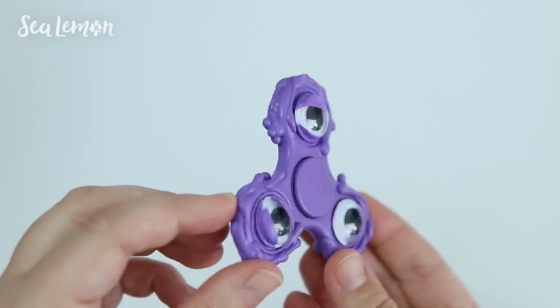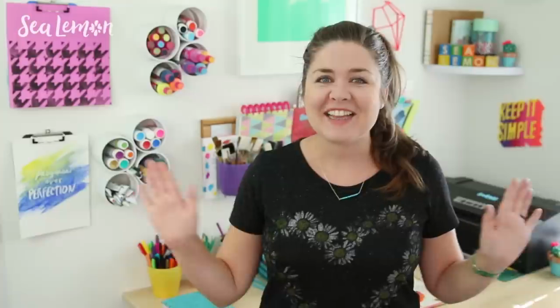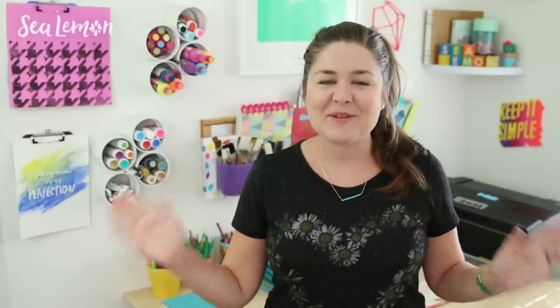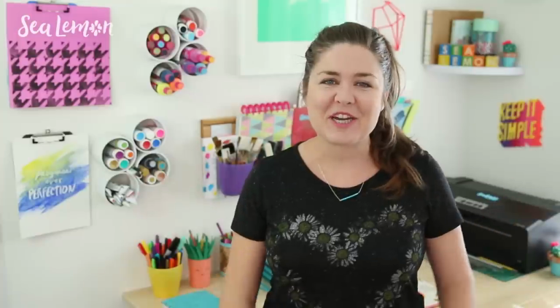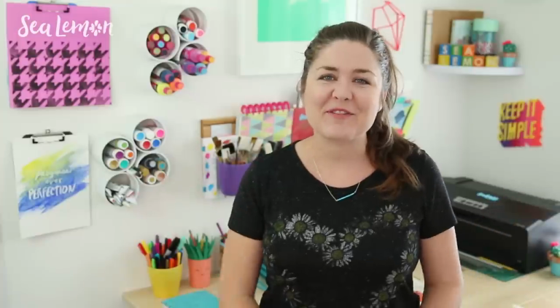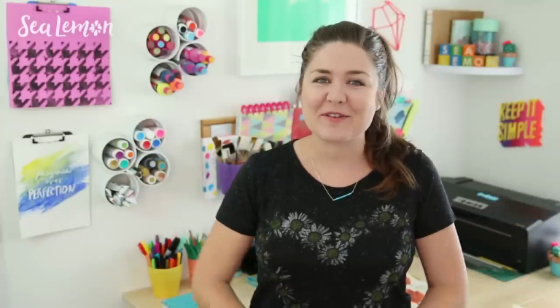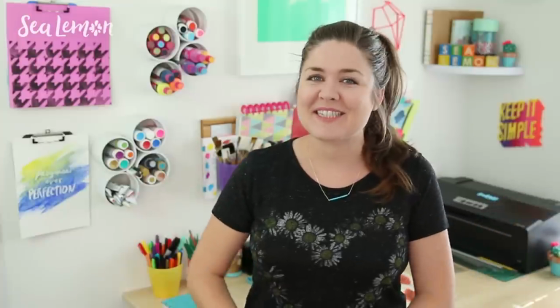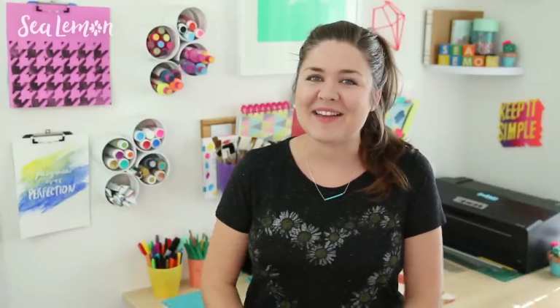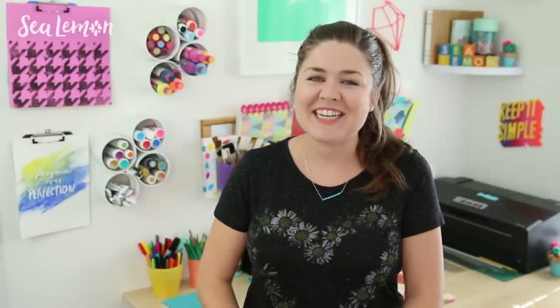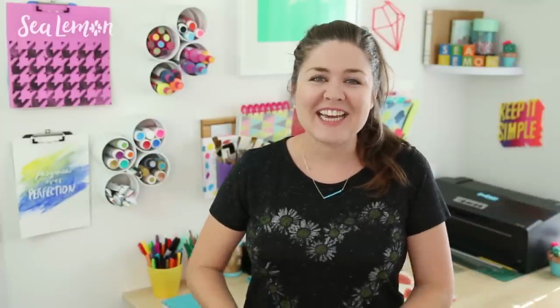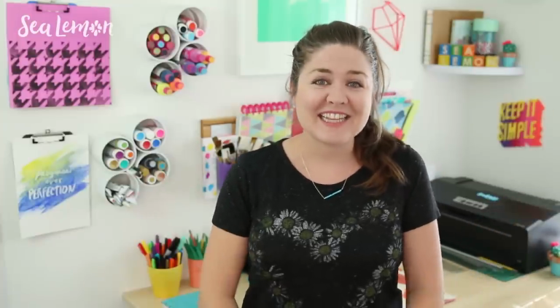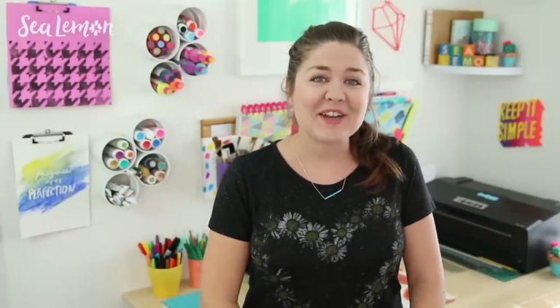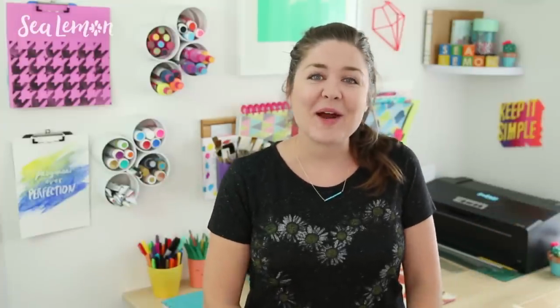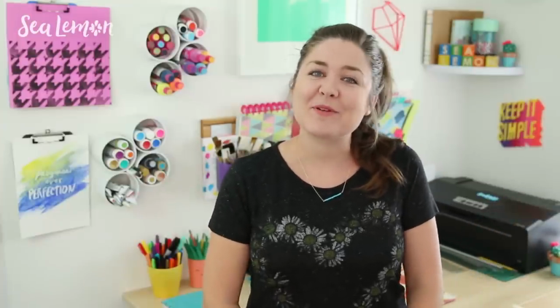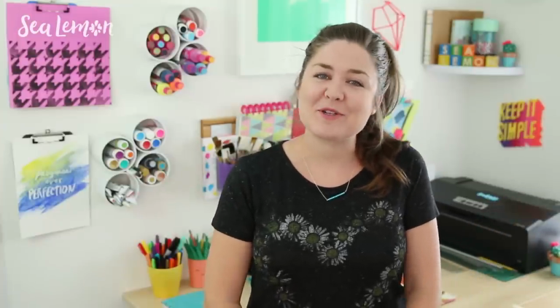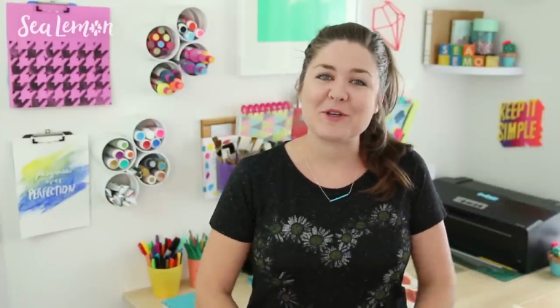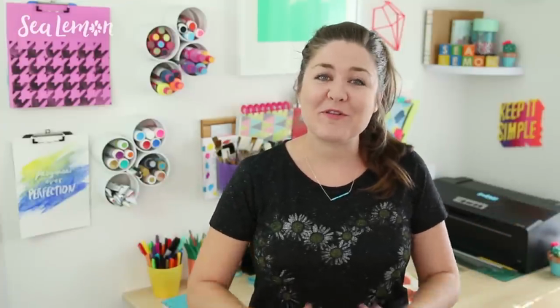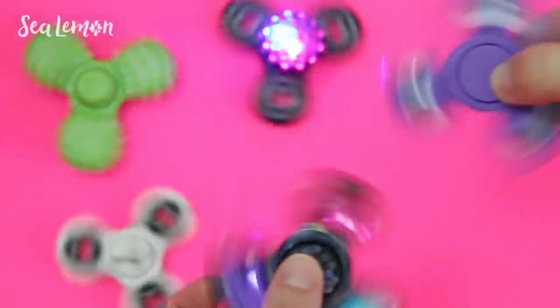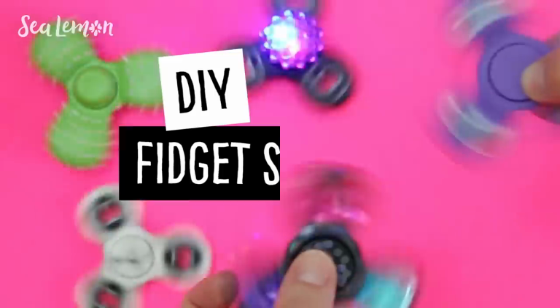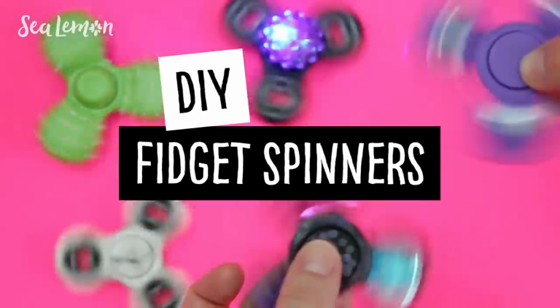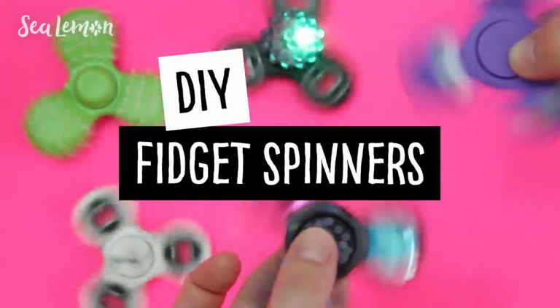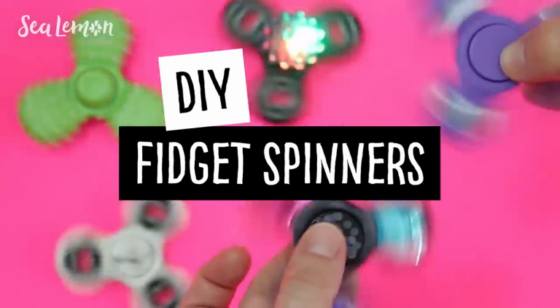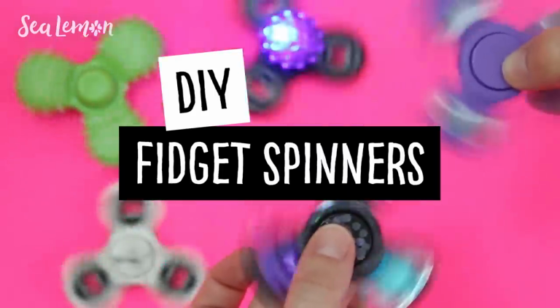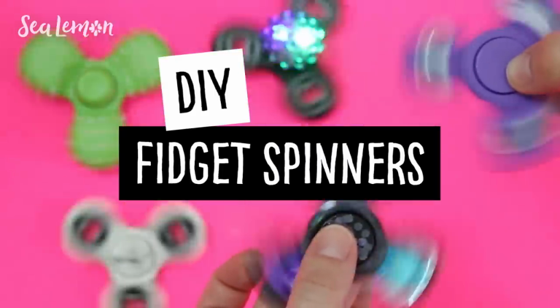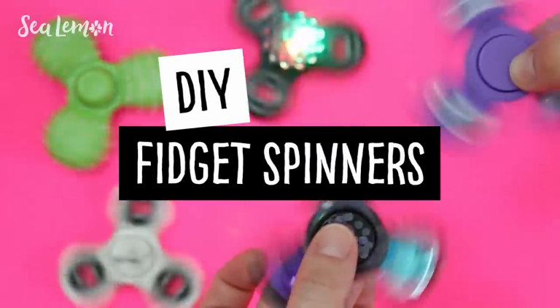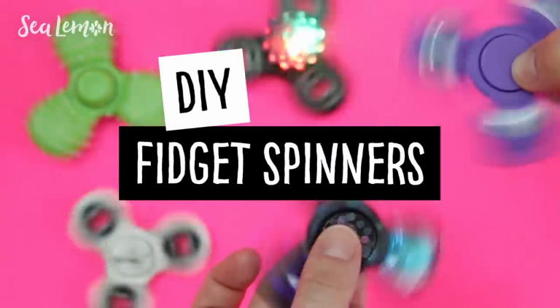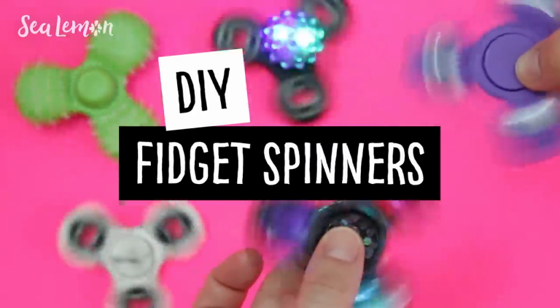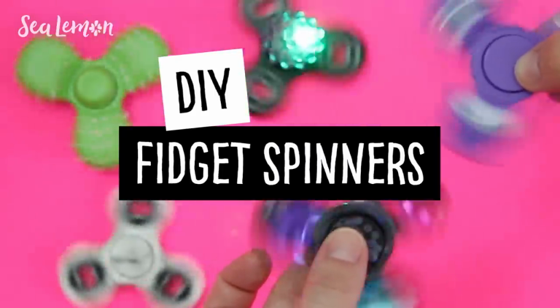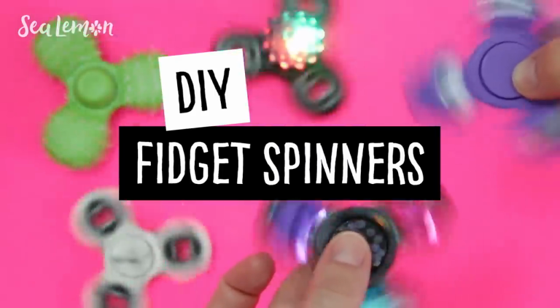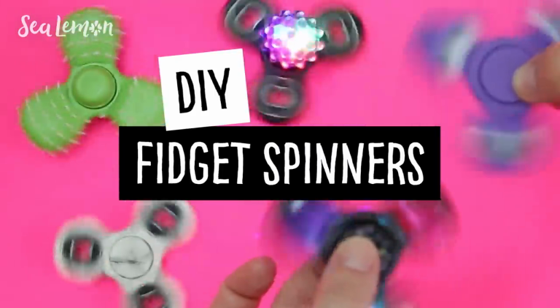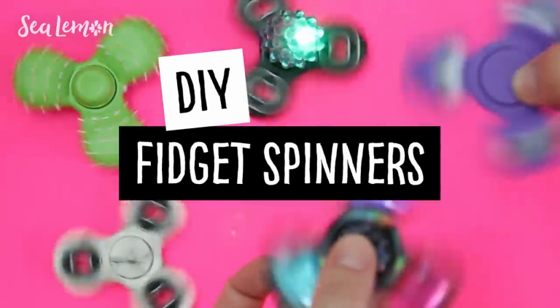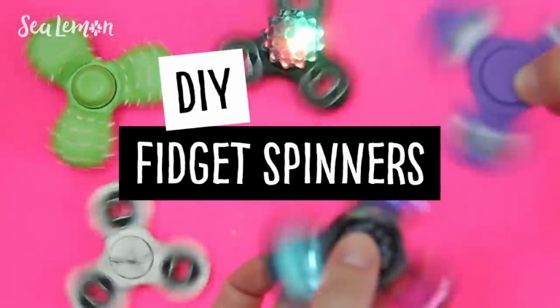Hello, it's Jennifer from Sea Lemon. In this video I'm going to show you five easy DIY hacks which you can do on your fidget spinners.